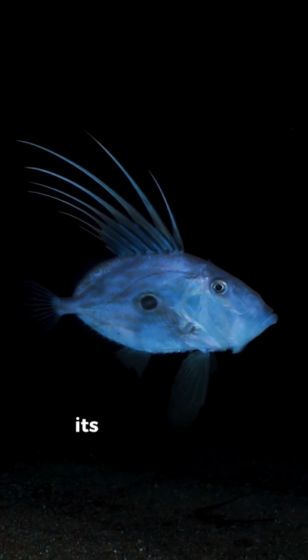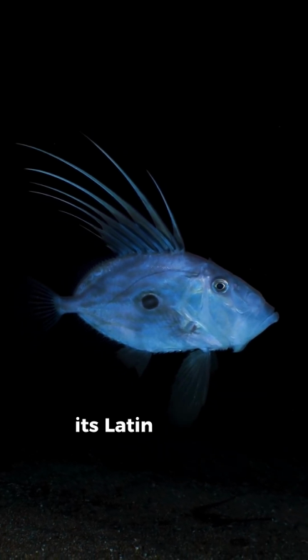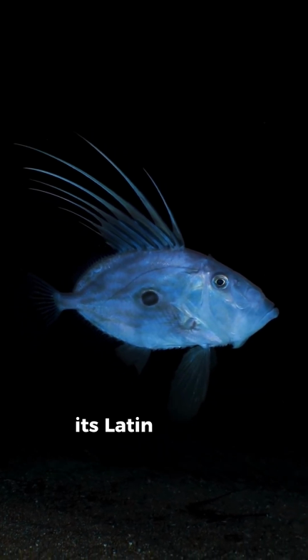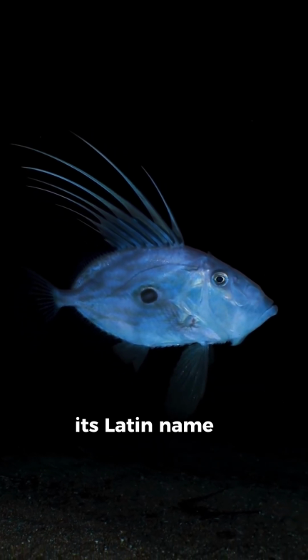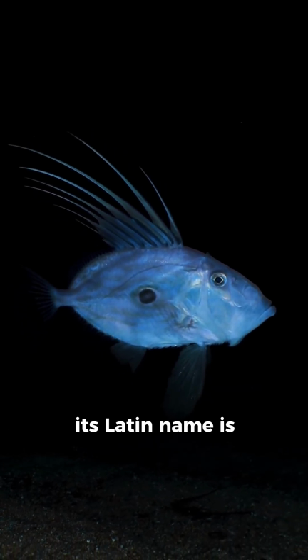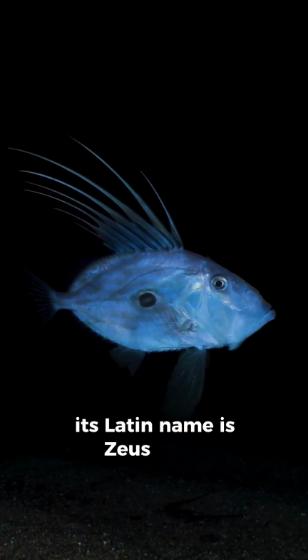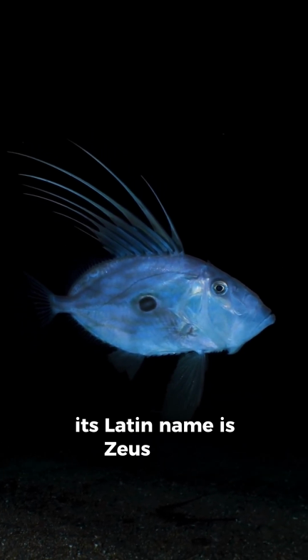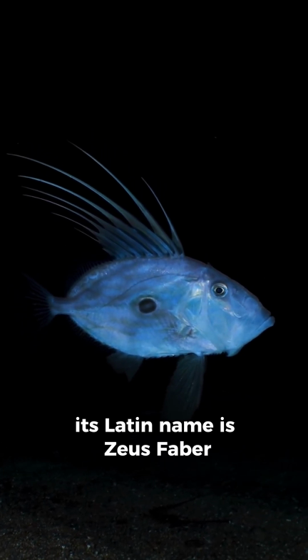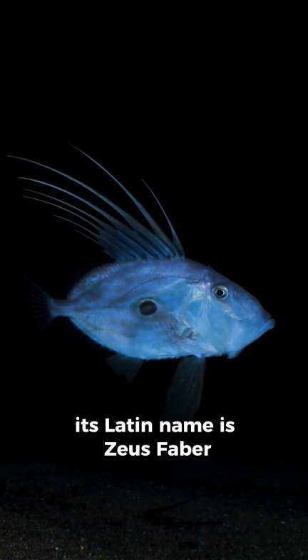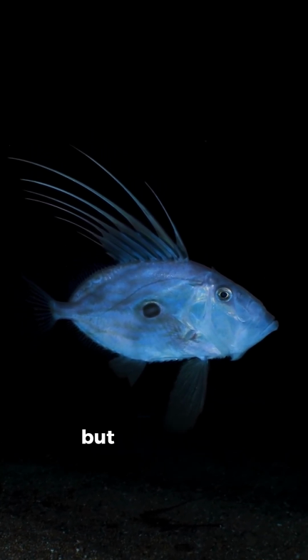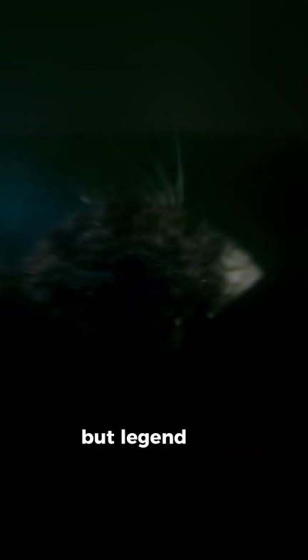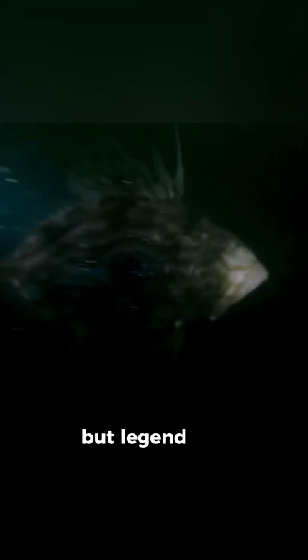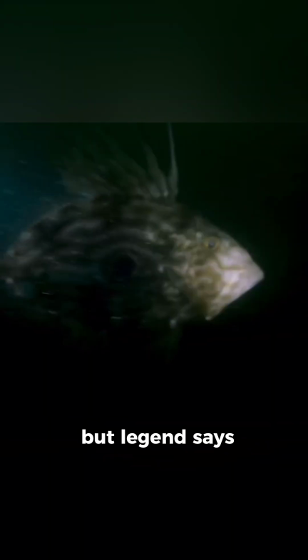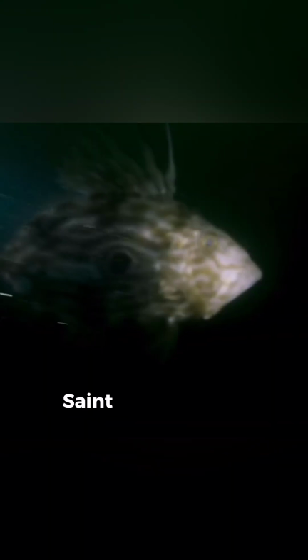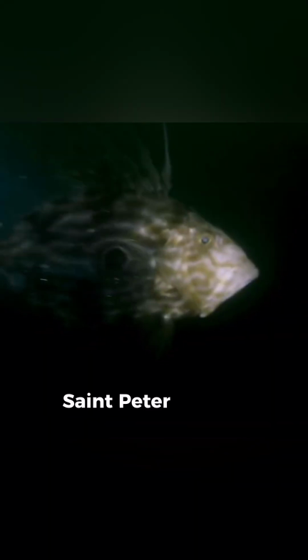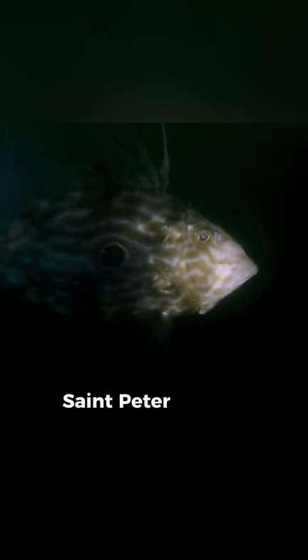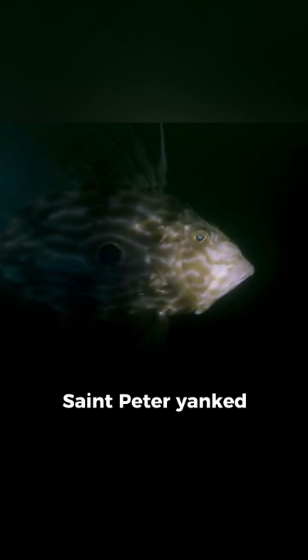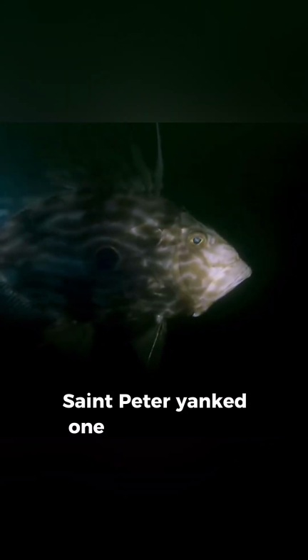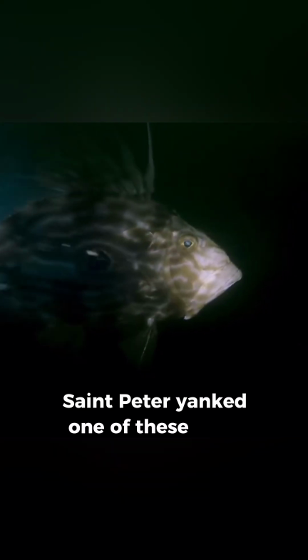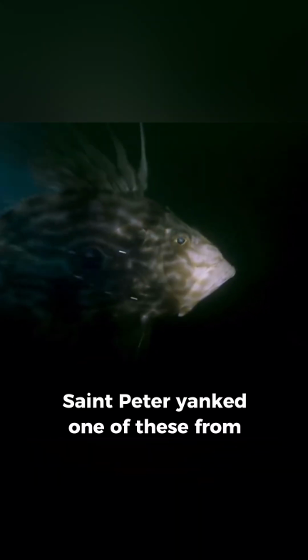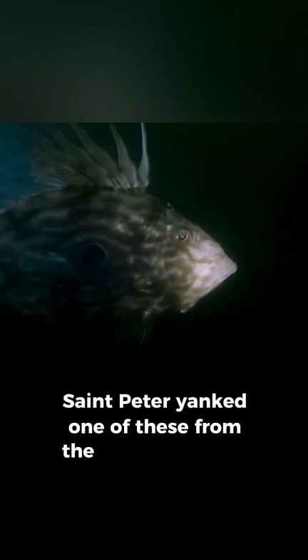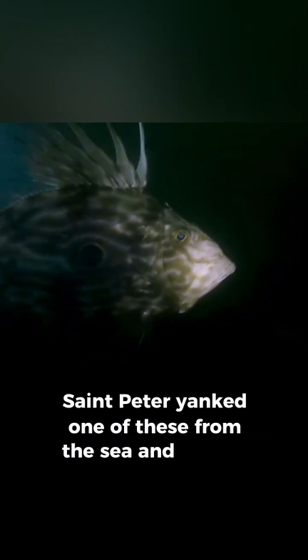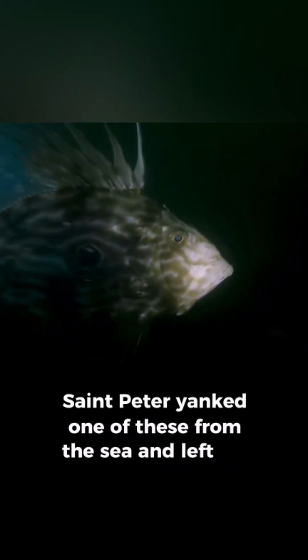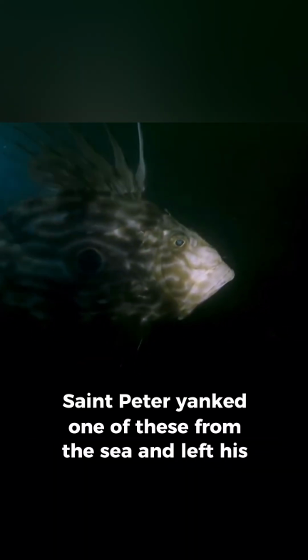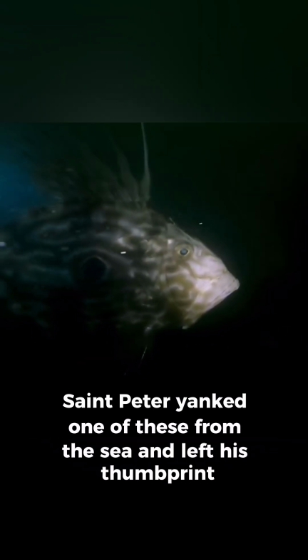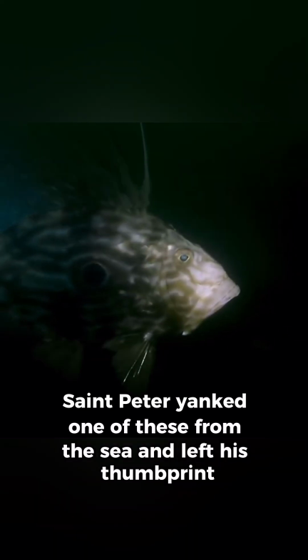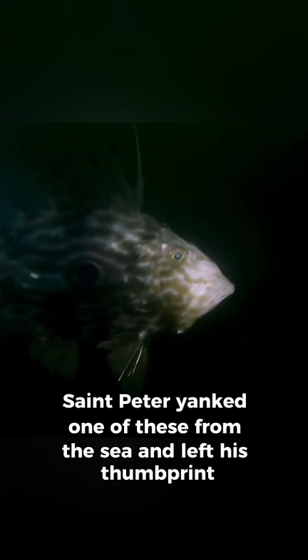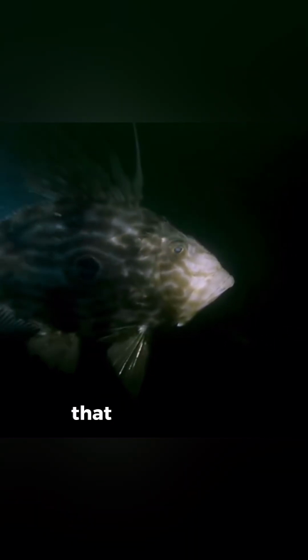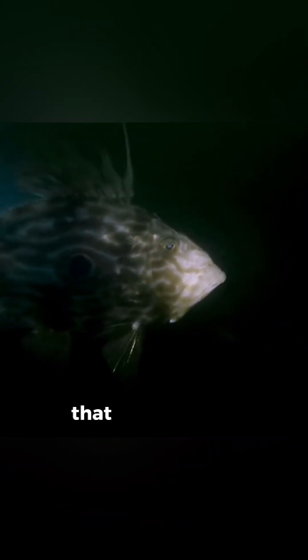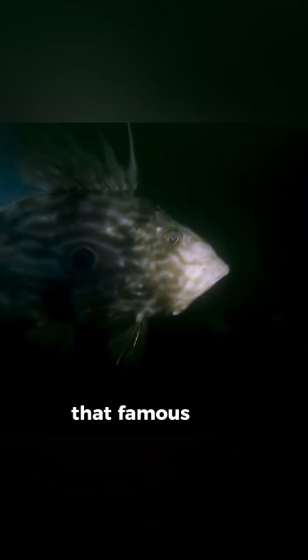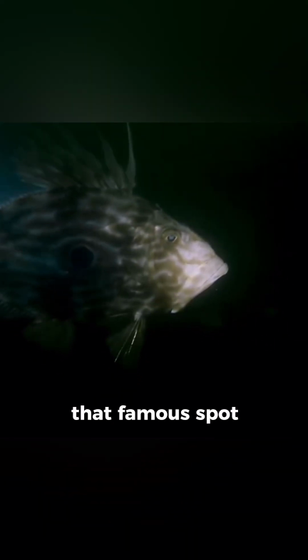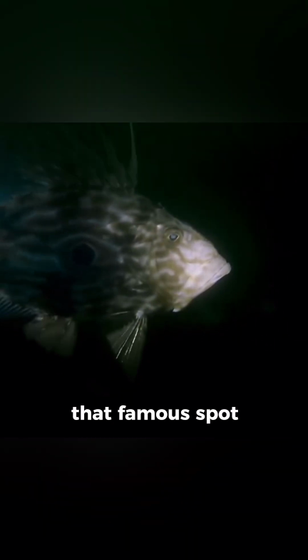Its Latin name is Zeus Faber, but legend says St. Peter yanked one of these from the sea and left his thumbprint — that famous spot.